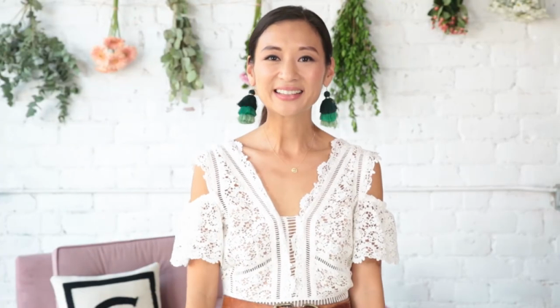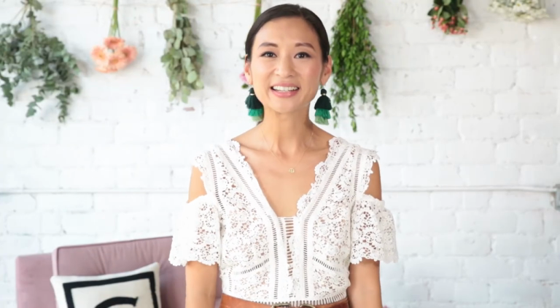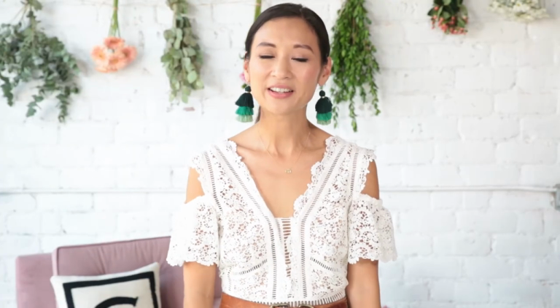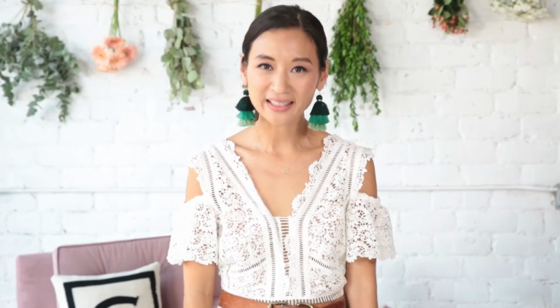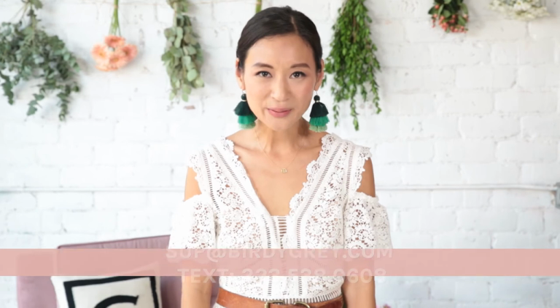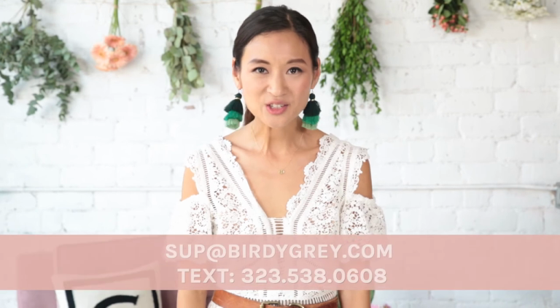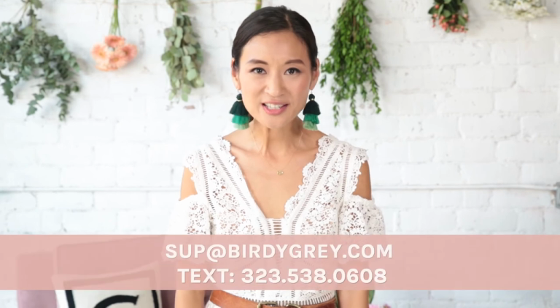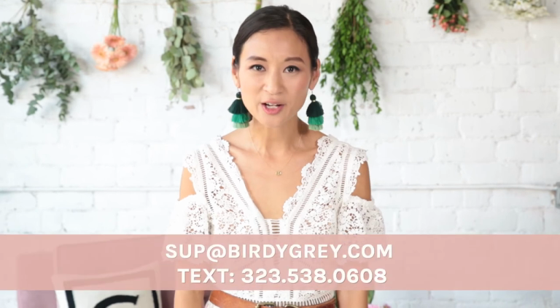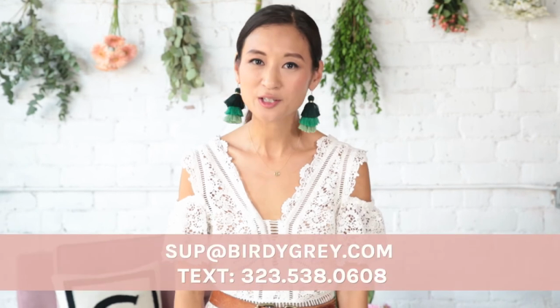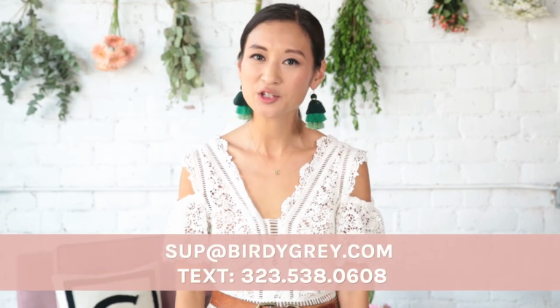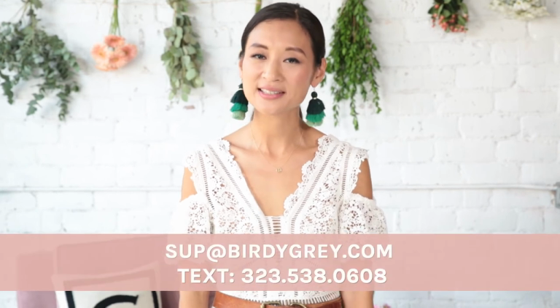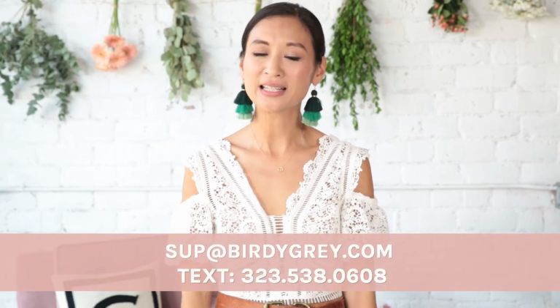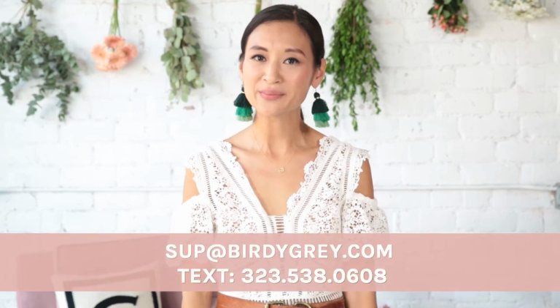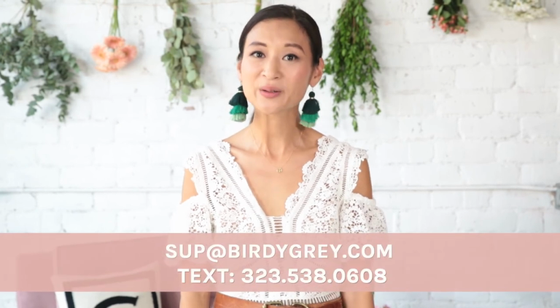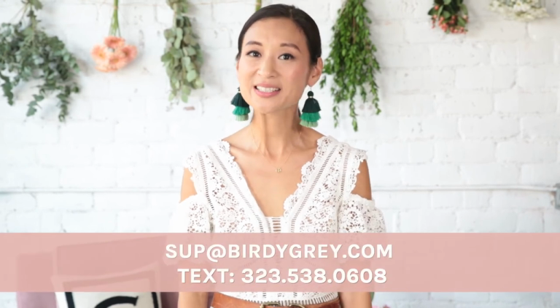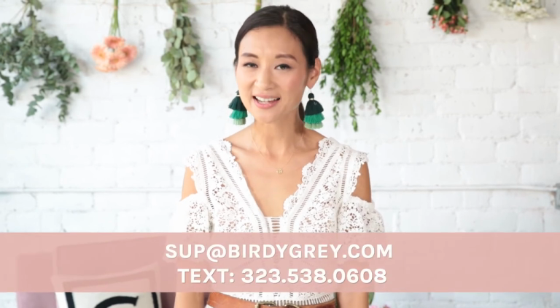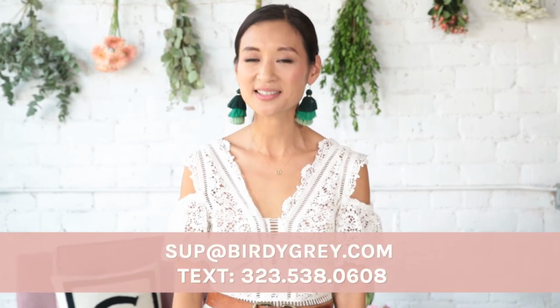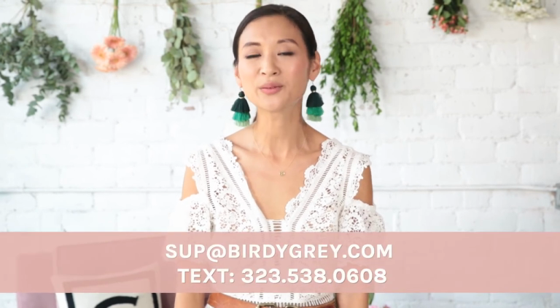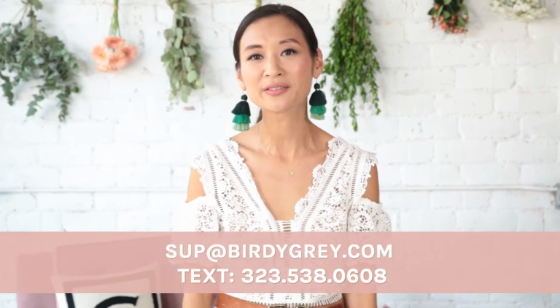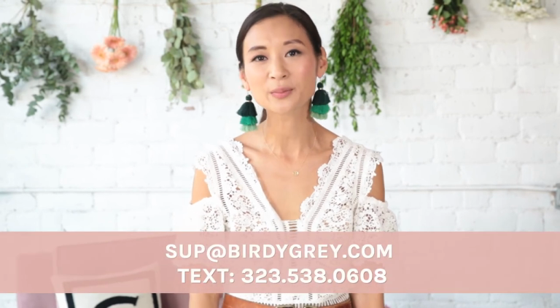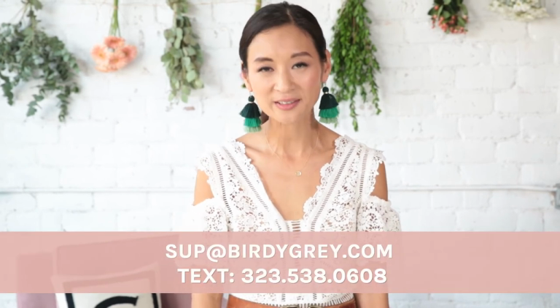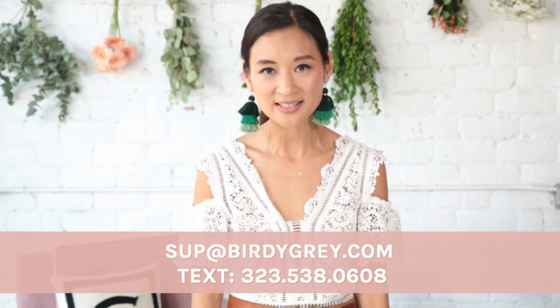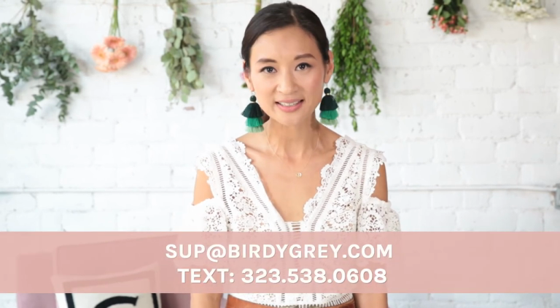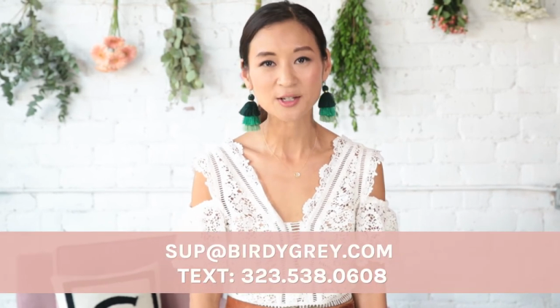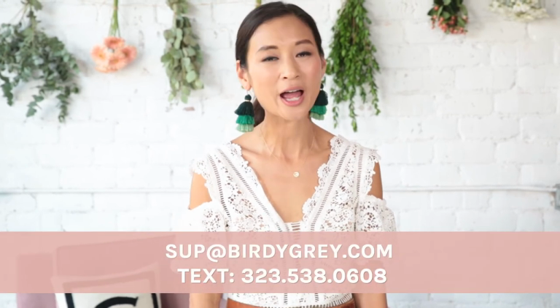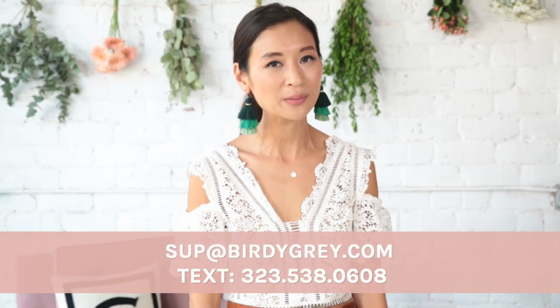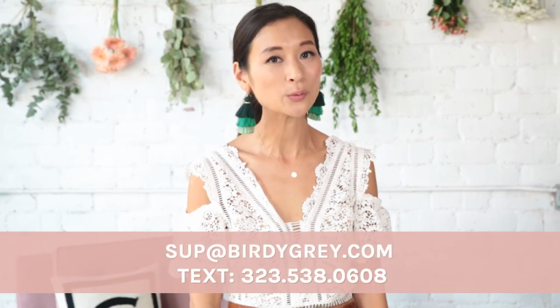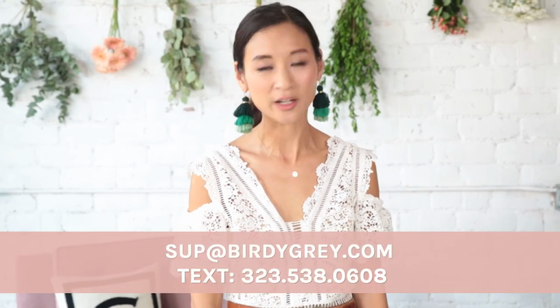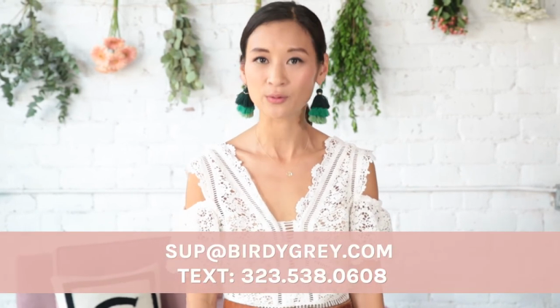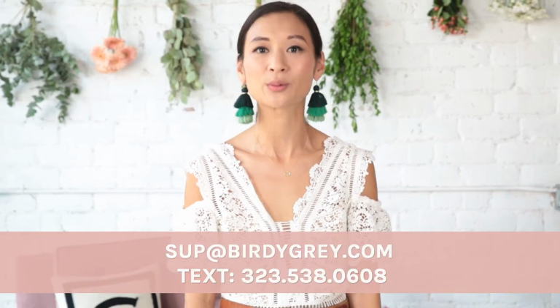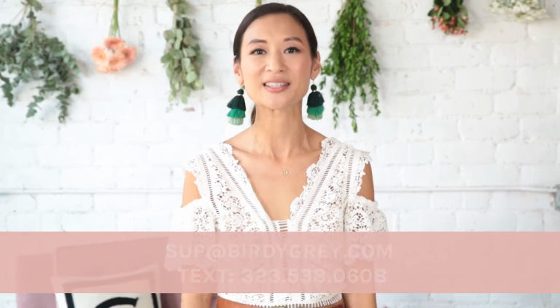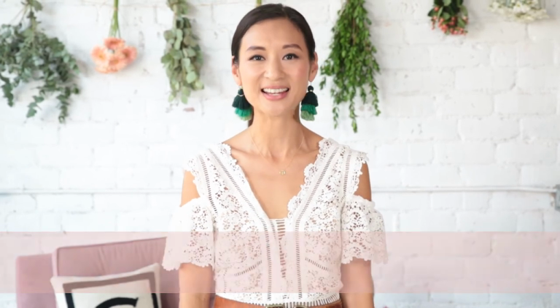And voilà, there you have it! If you have any questions at all, shoot us an email or a text and one of our bridal stylists will be happy to walk you through the process.